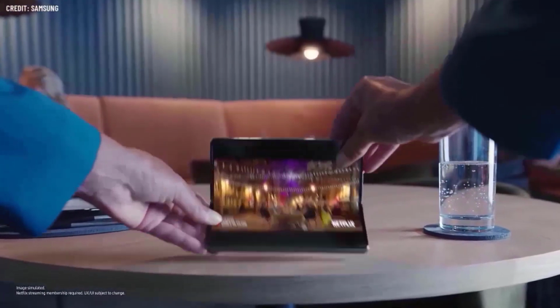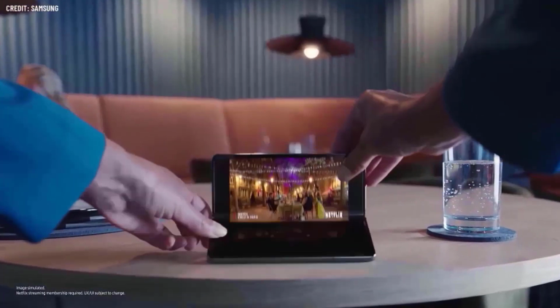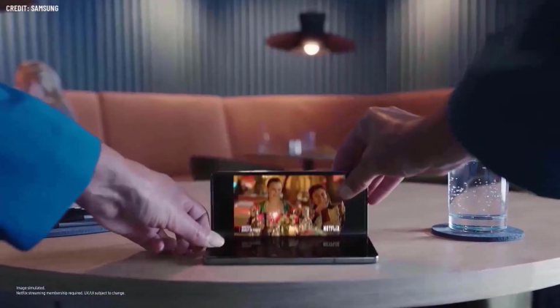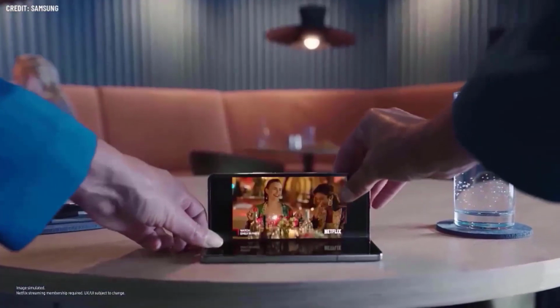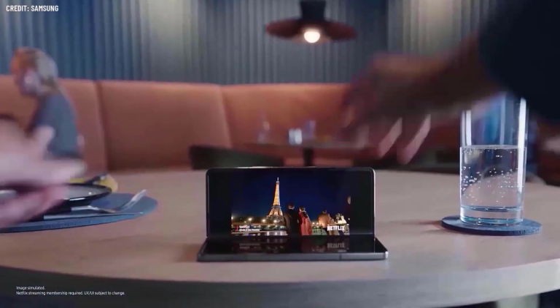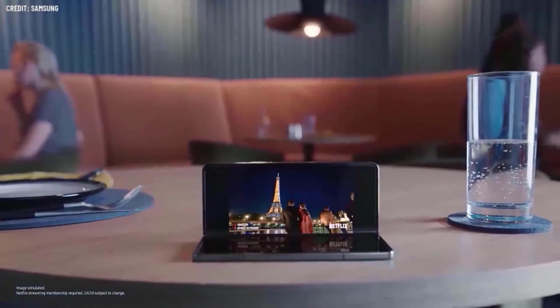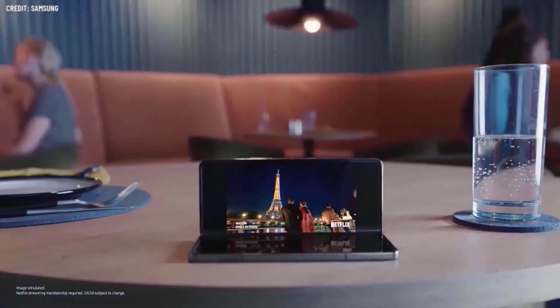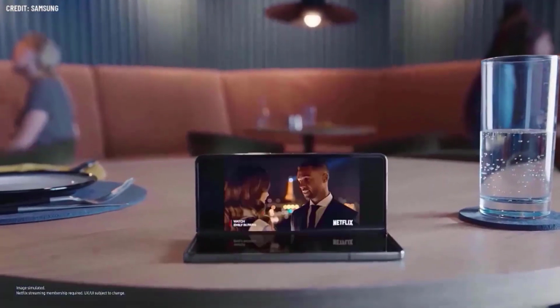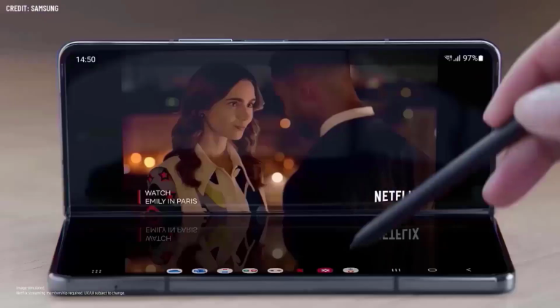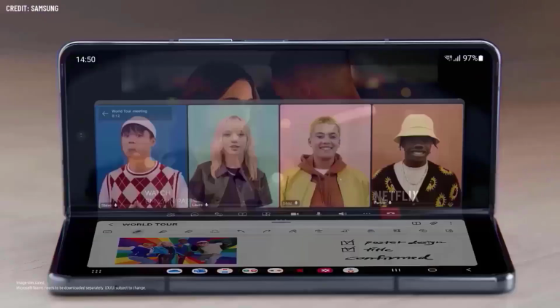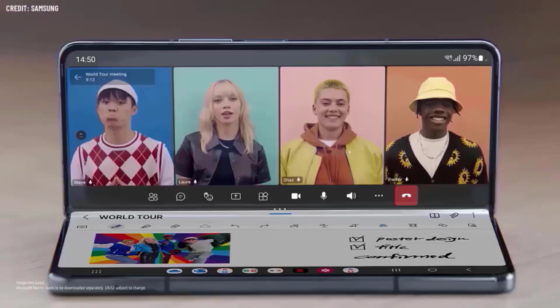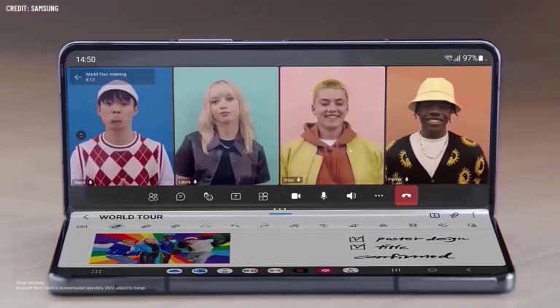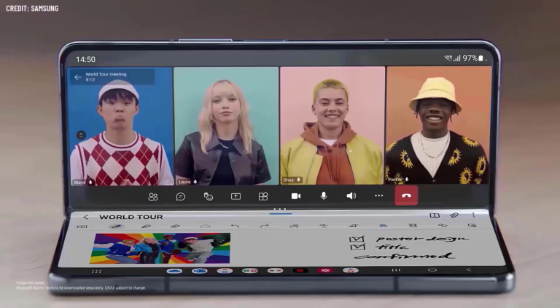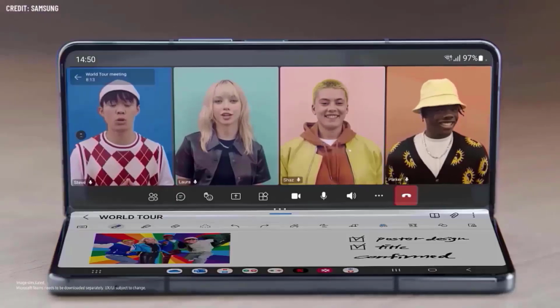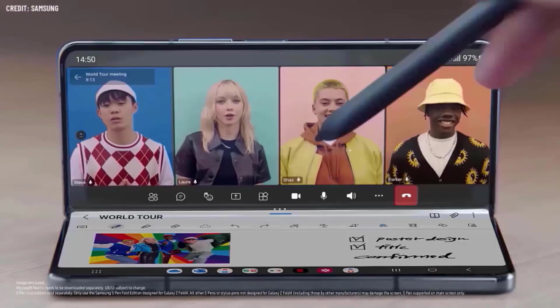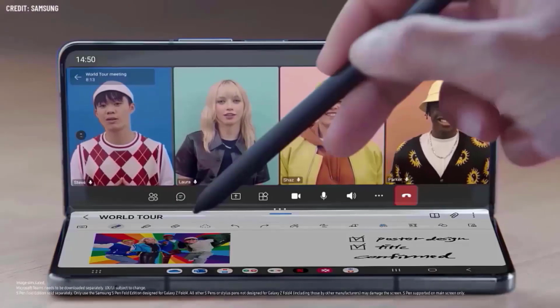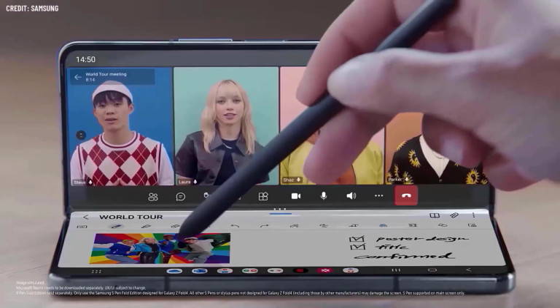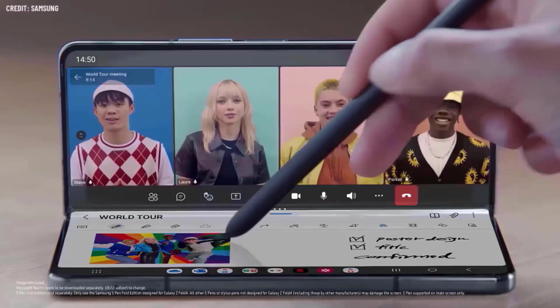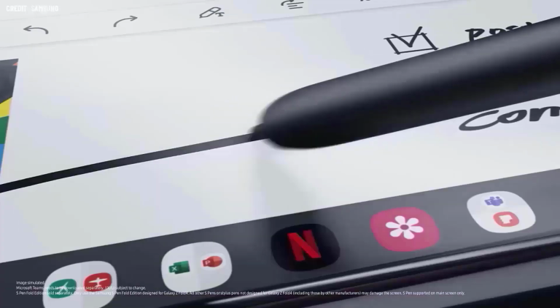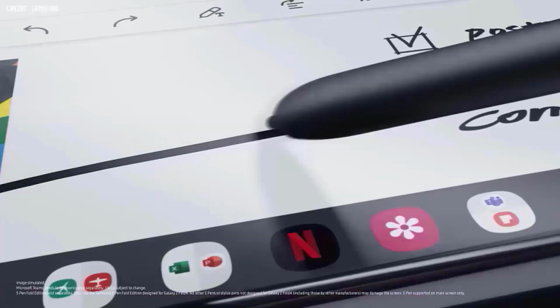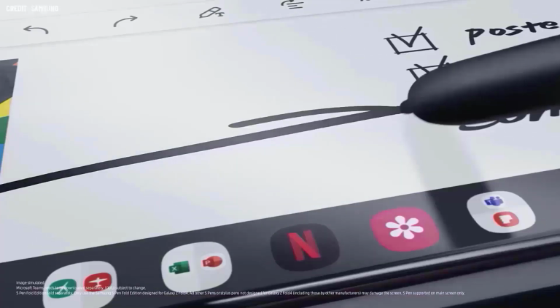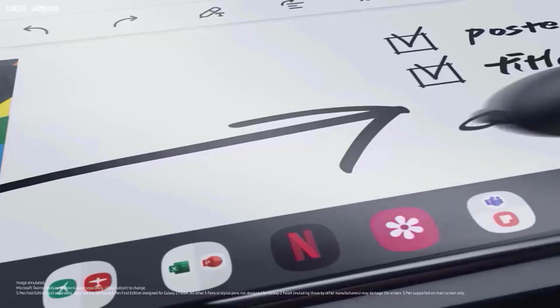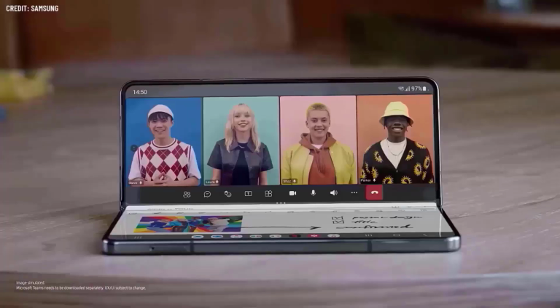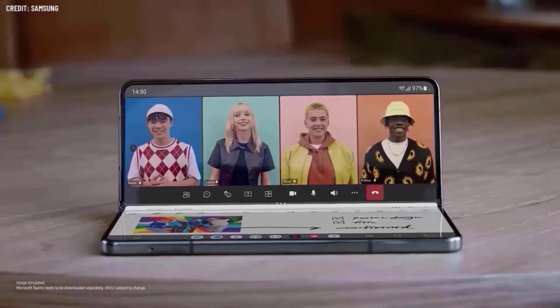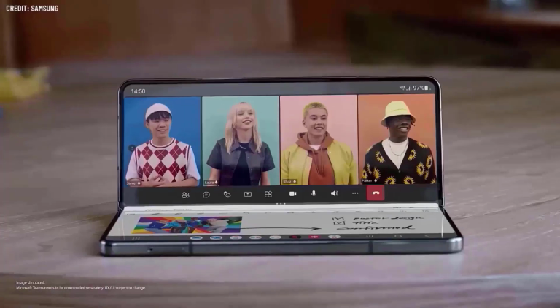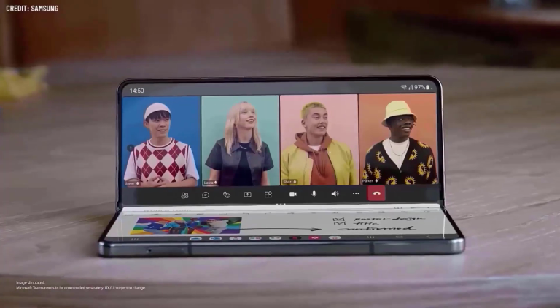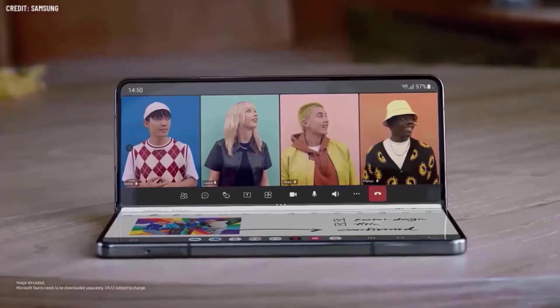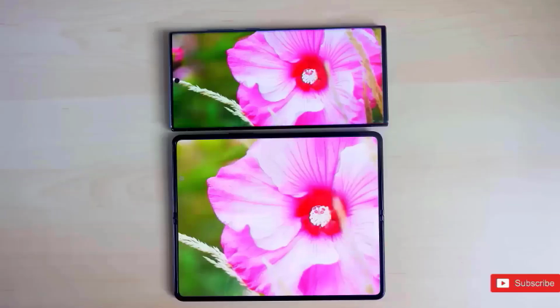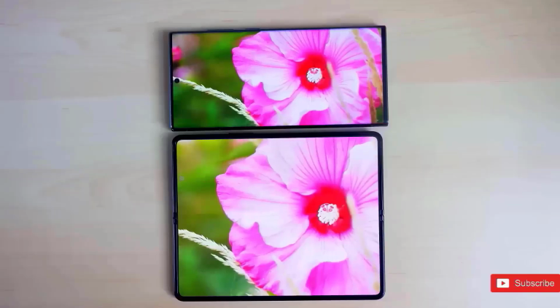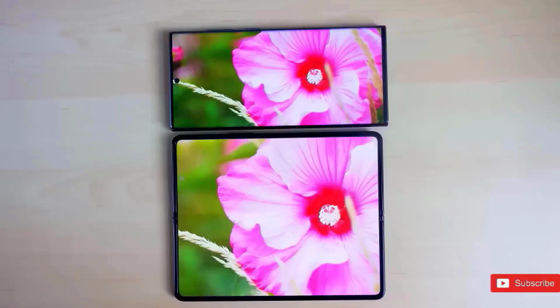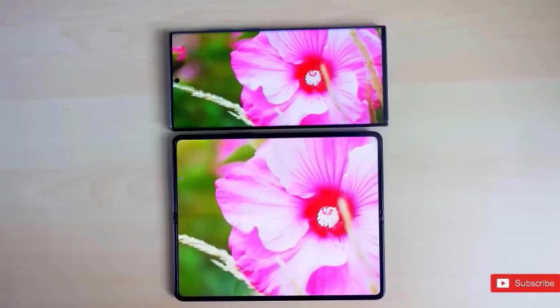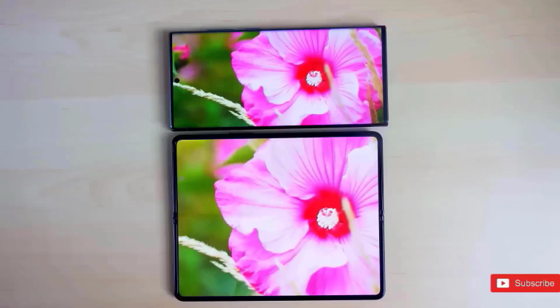Given the high price of the Galaxy Z Fold Special Edition, it seems doubtful that Samsung will choose a simpler technique.